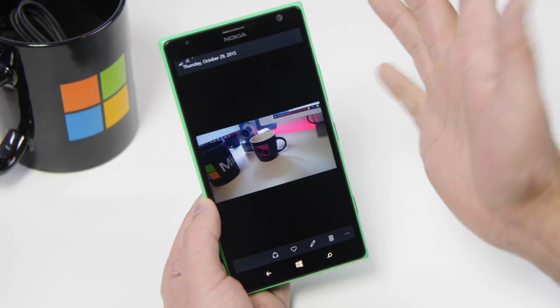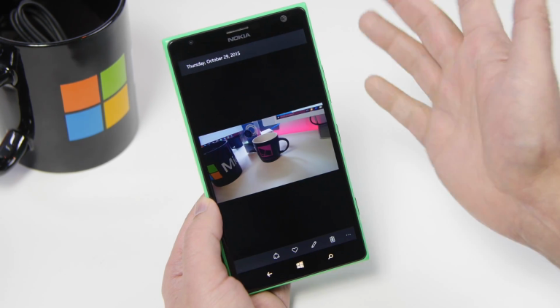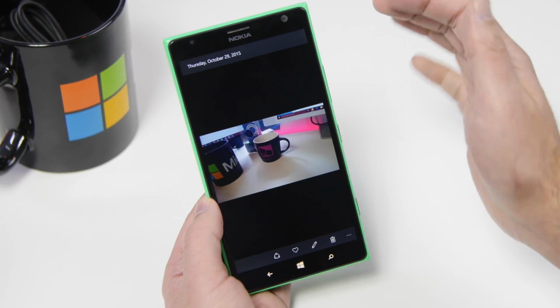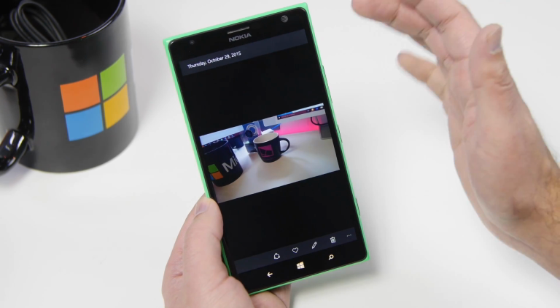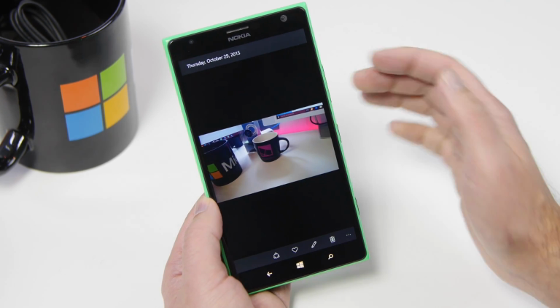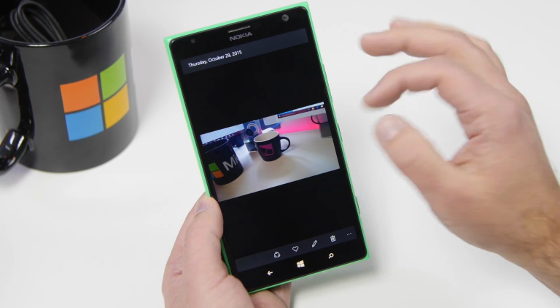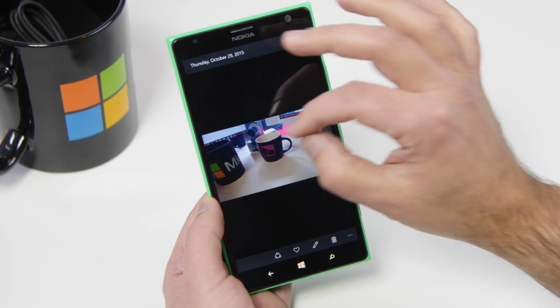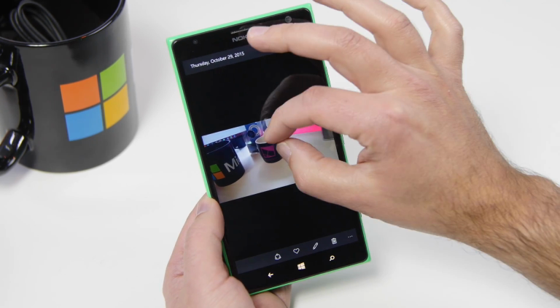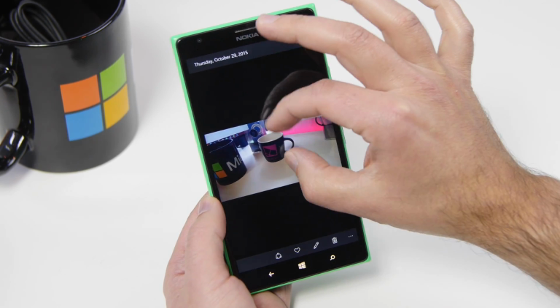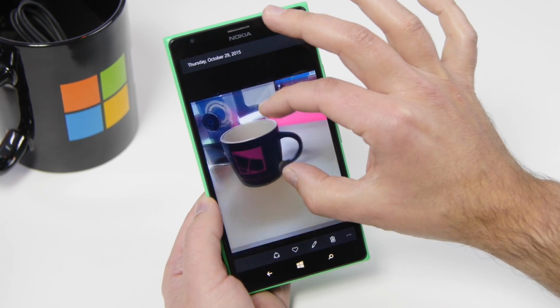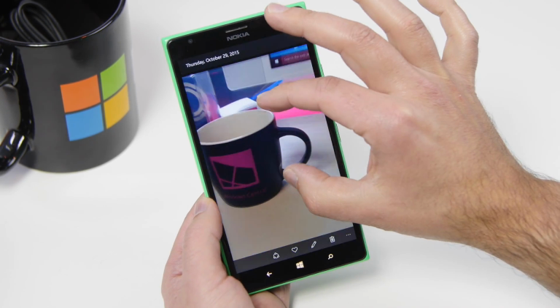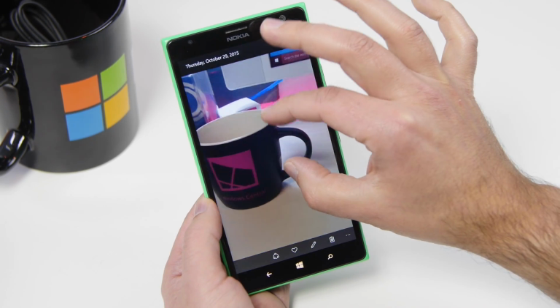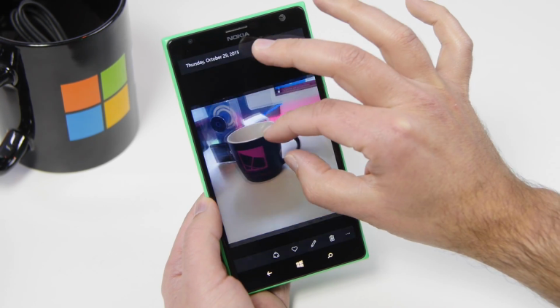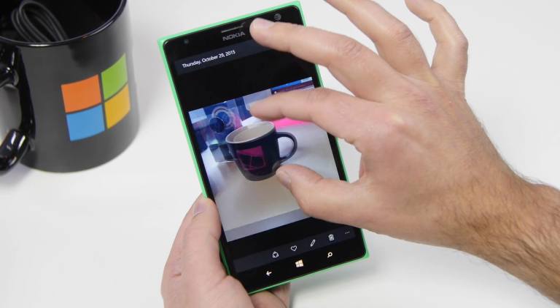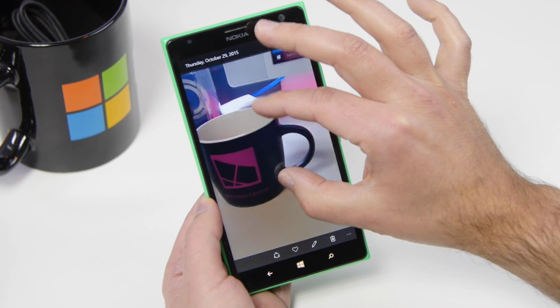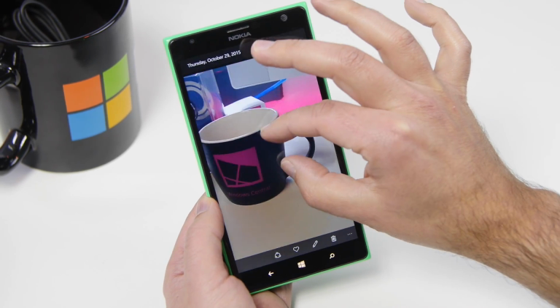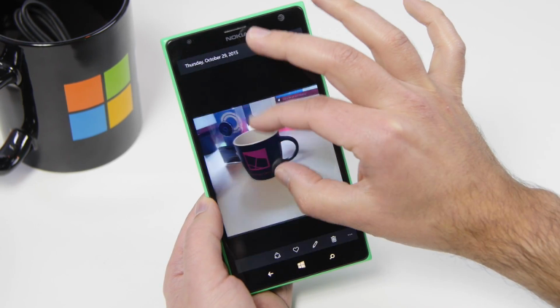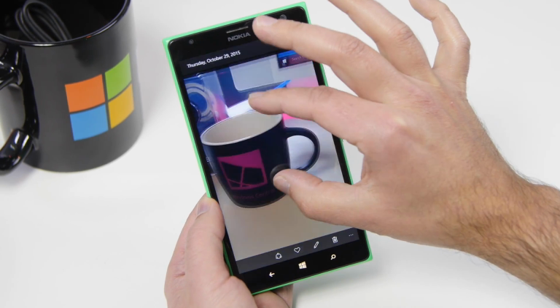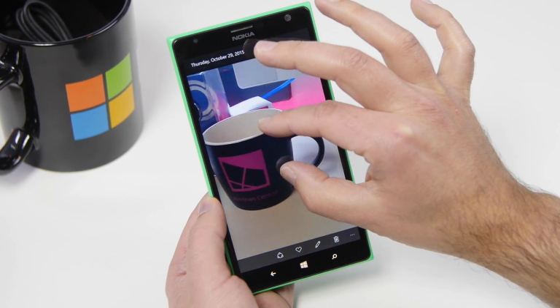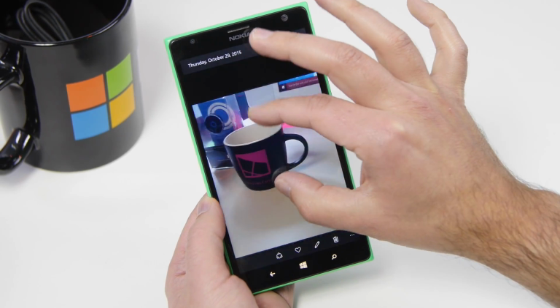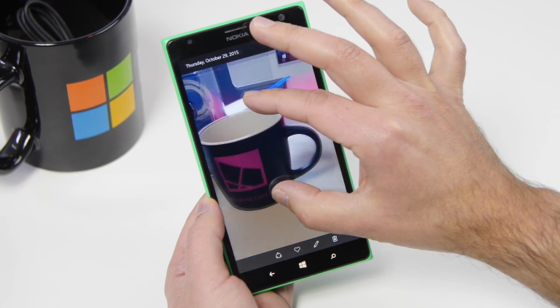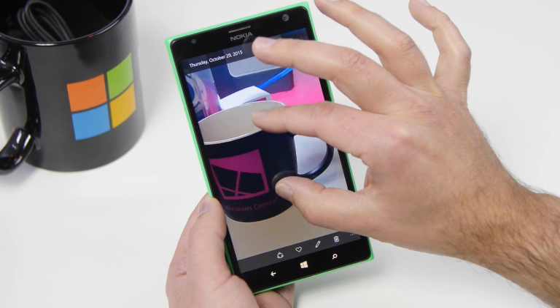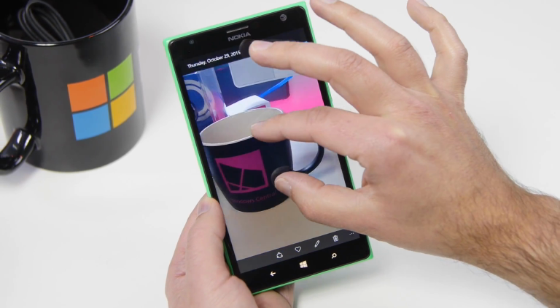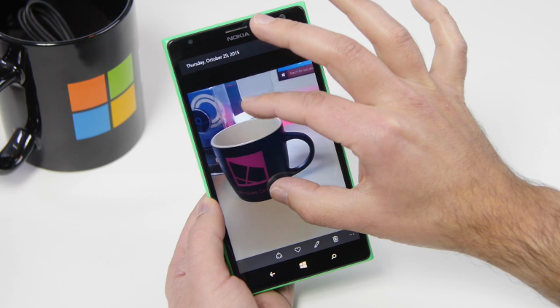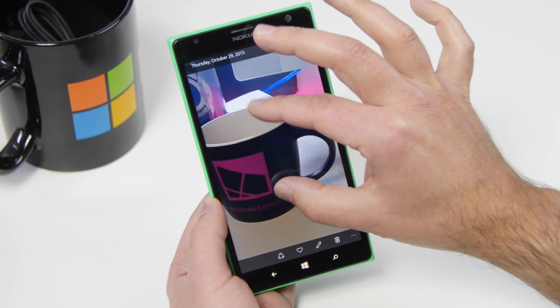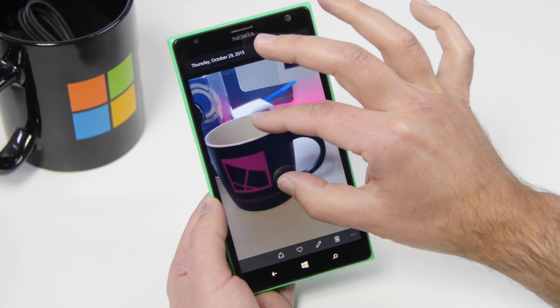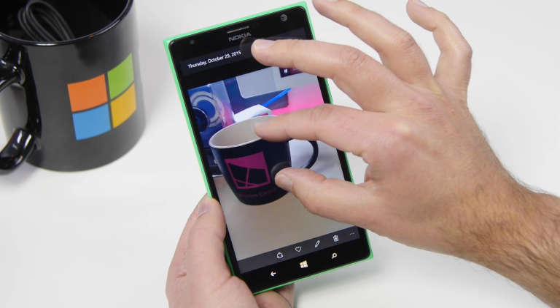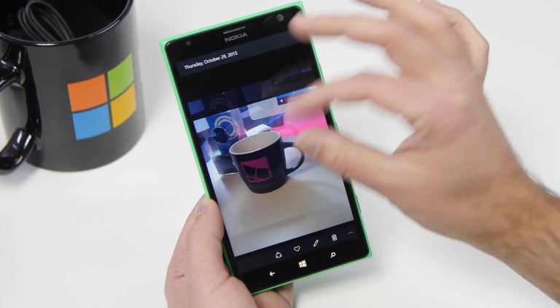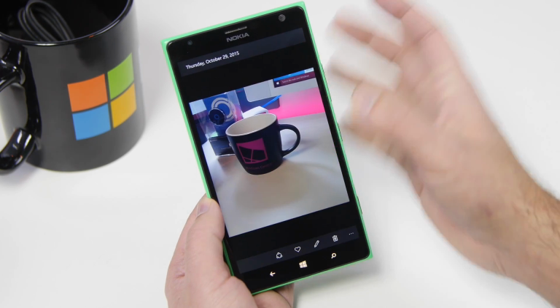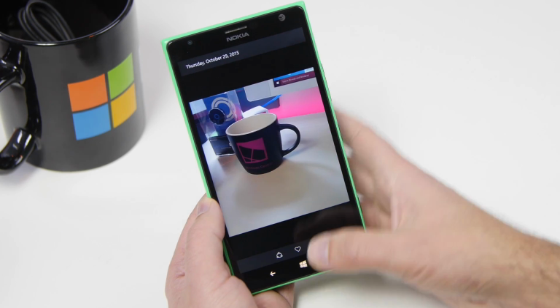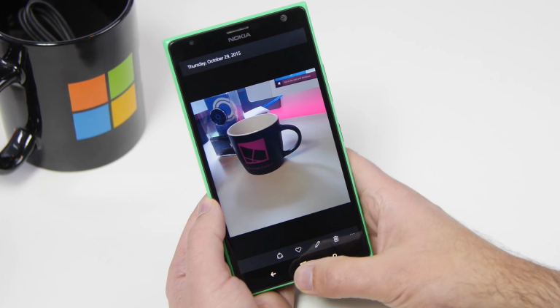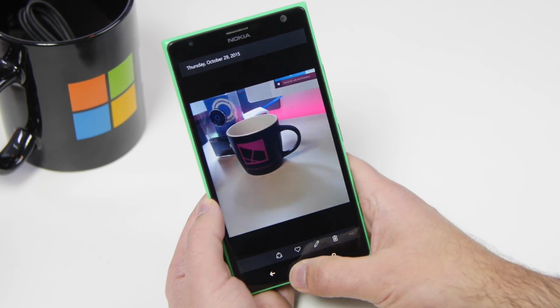Photos is coming along nicely. The performance is definitely a lot better now for pinch and zoom, as you can see.